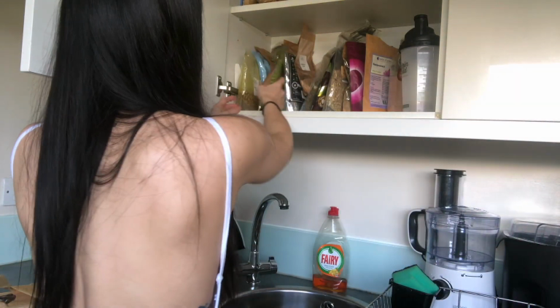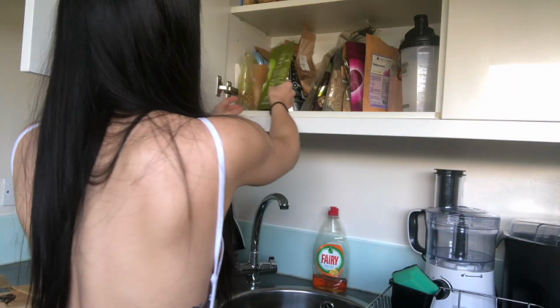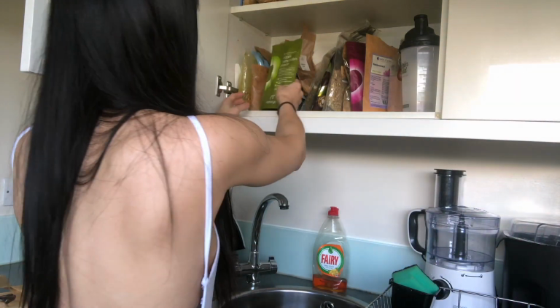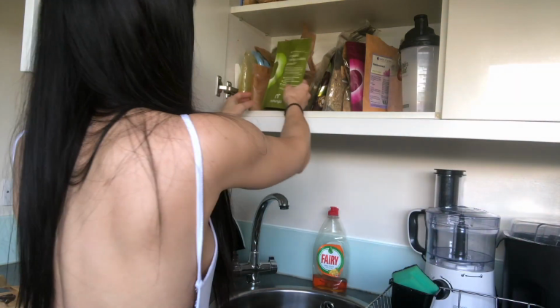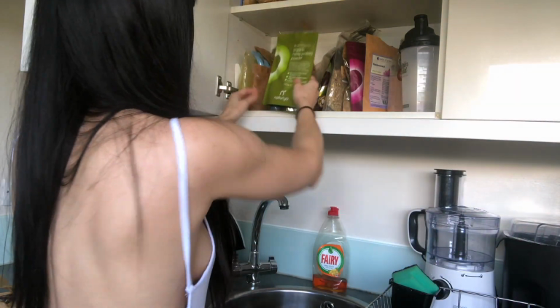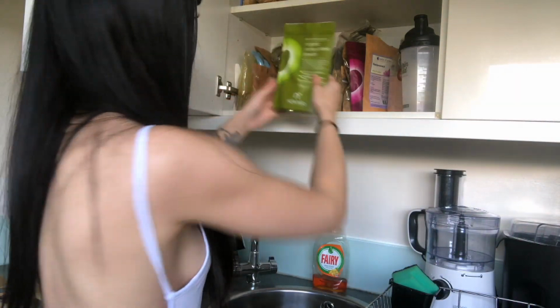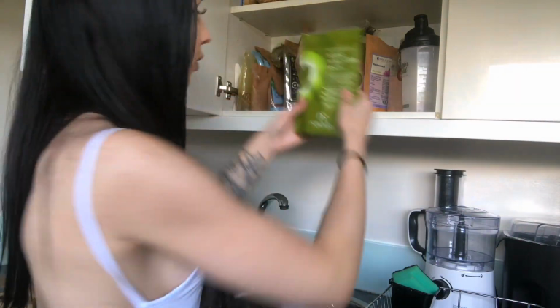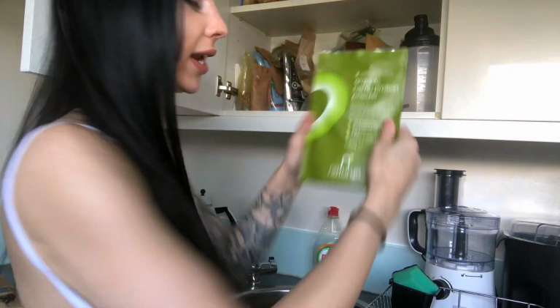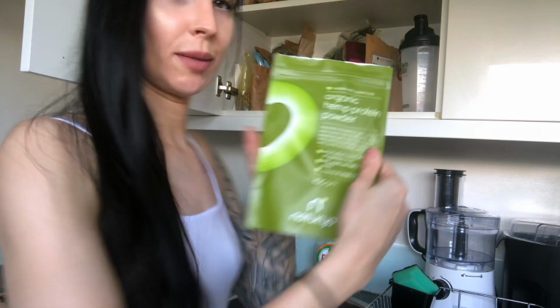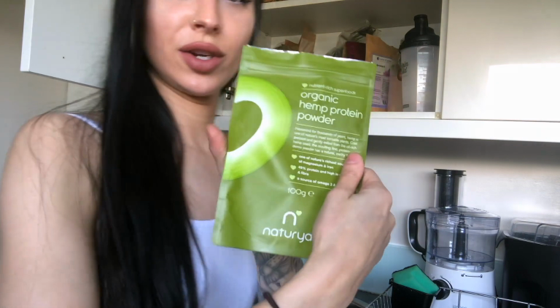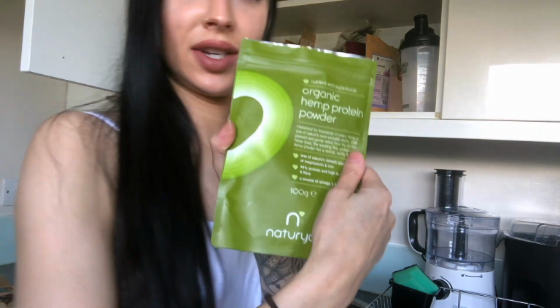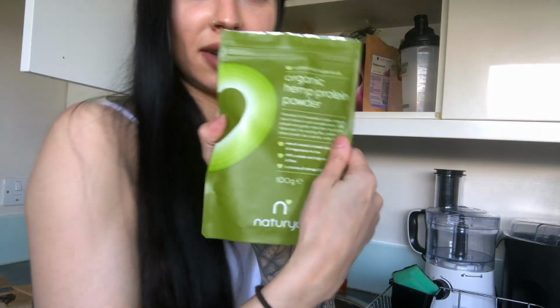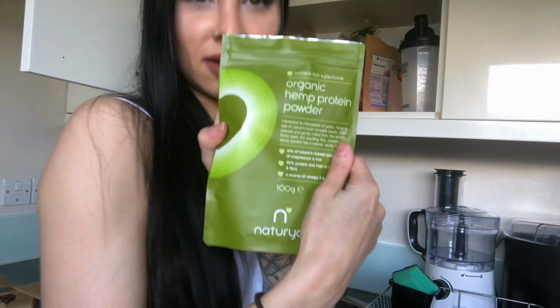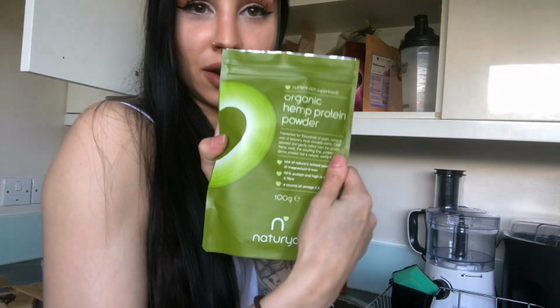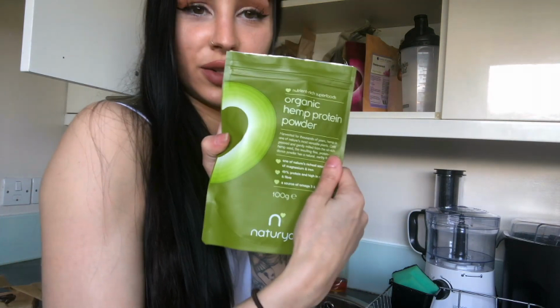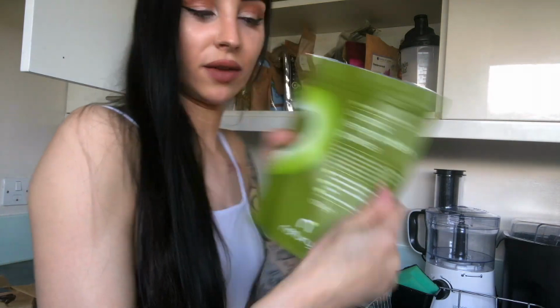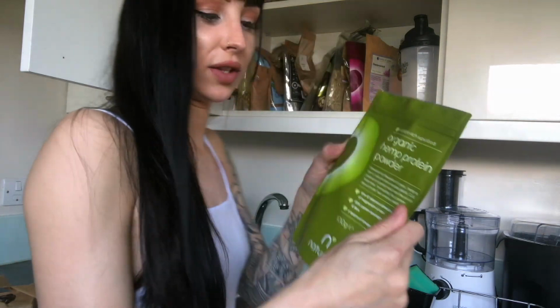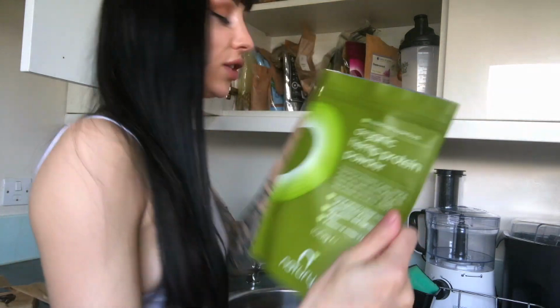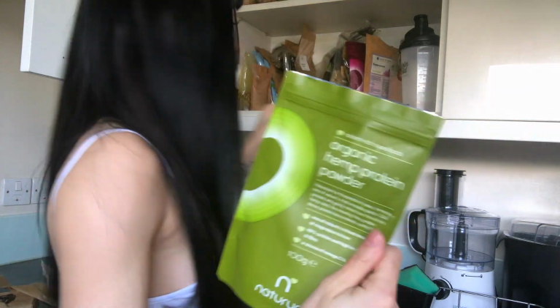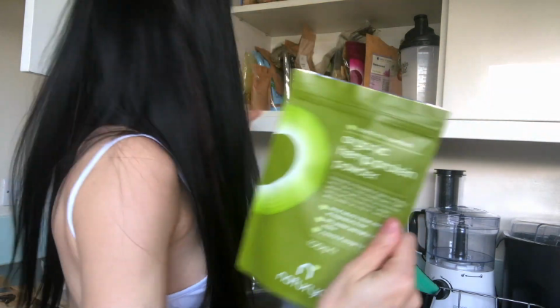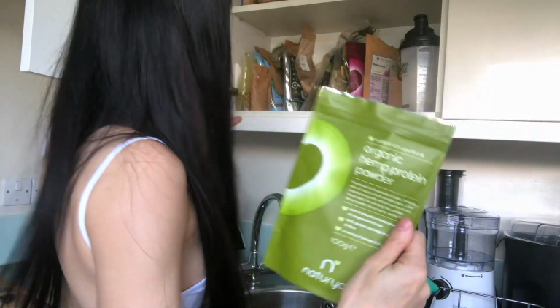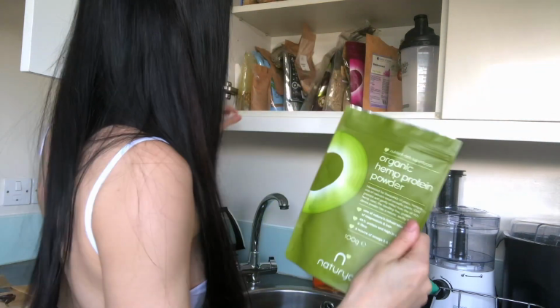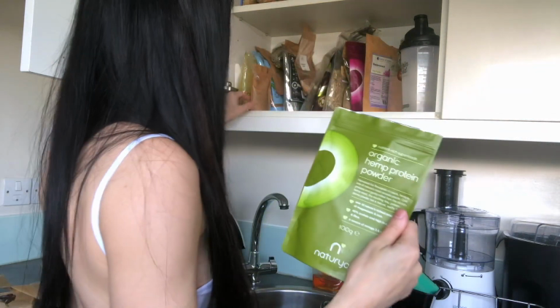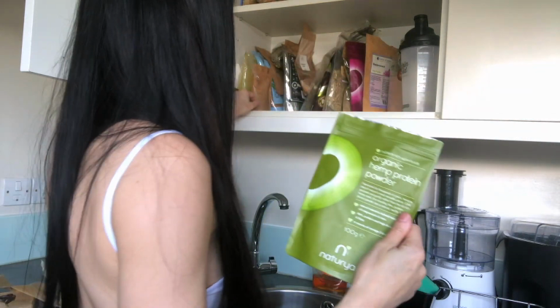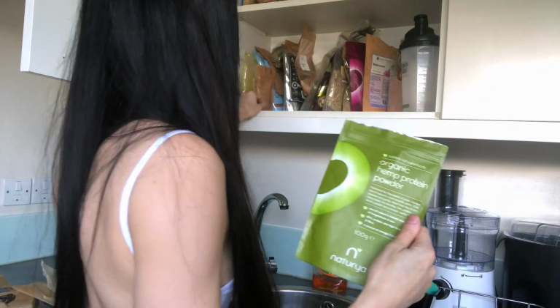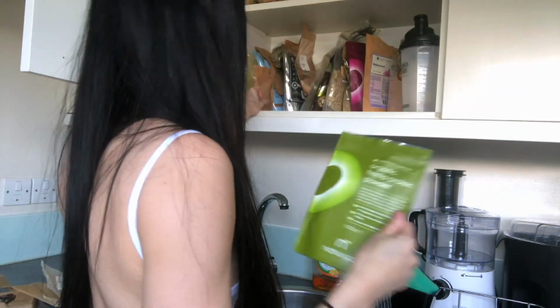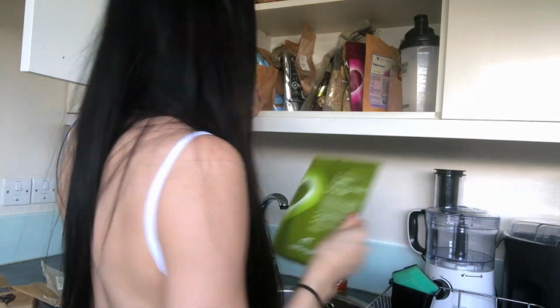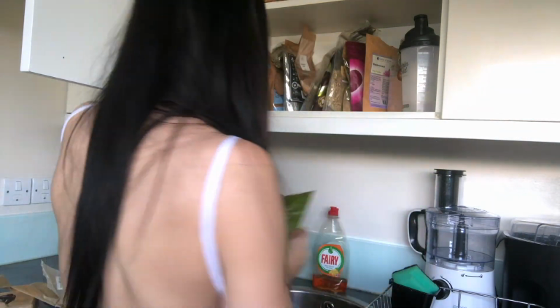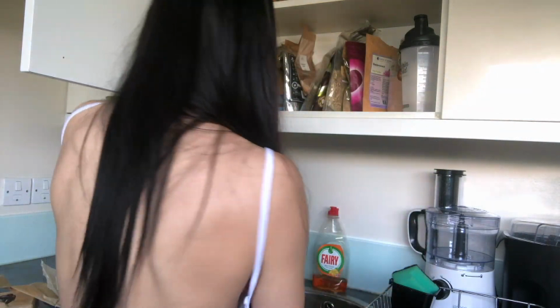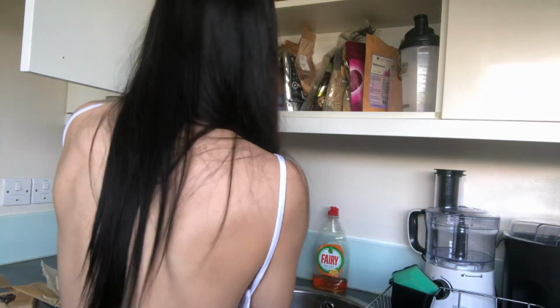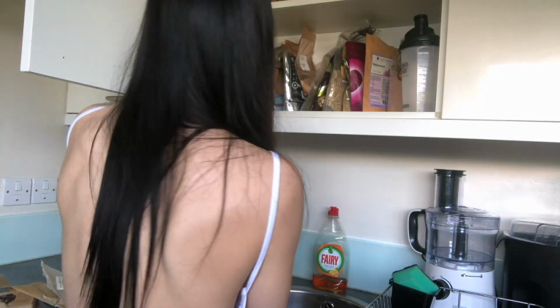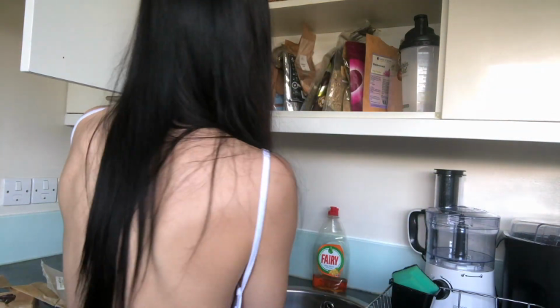I've got my organic hemp protein — as I said, I use that after the gym in a smoothie. Just a teaspoon of that.